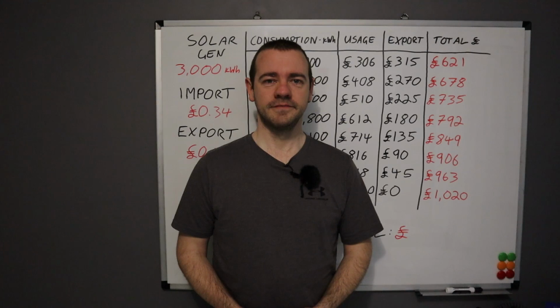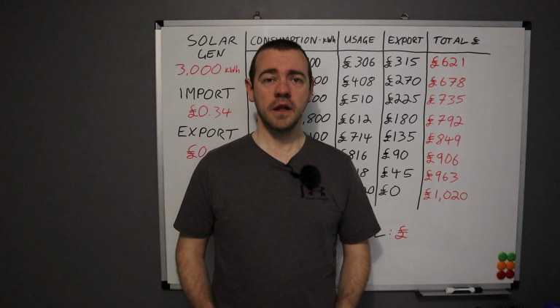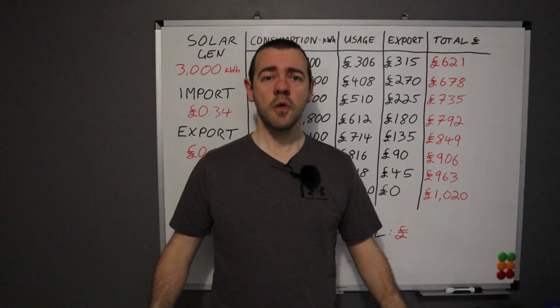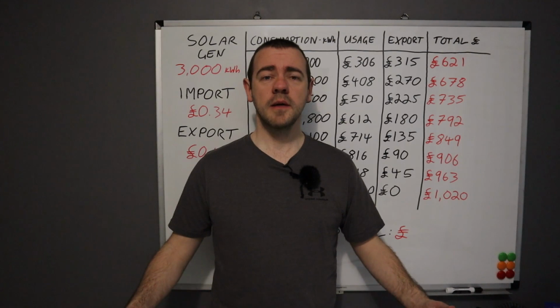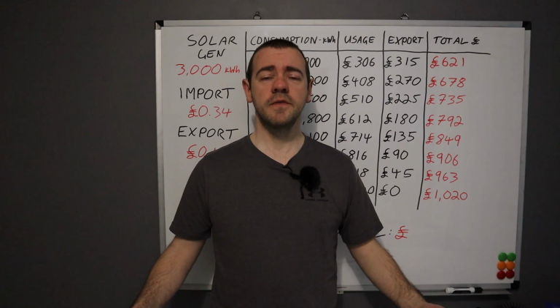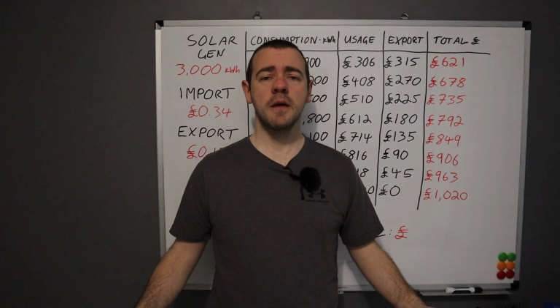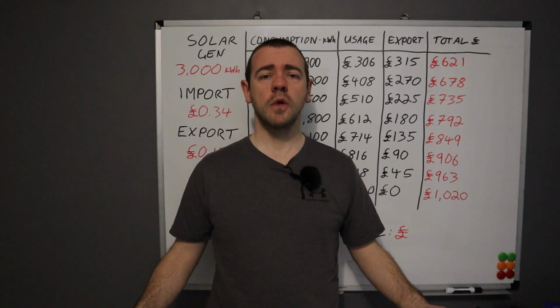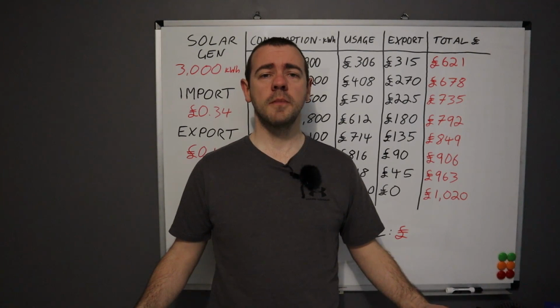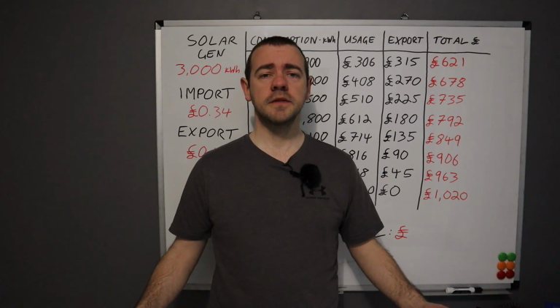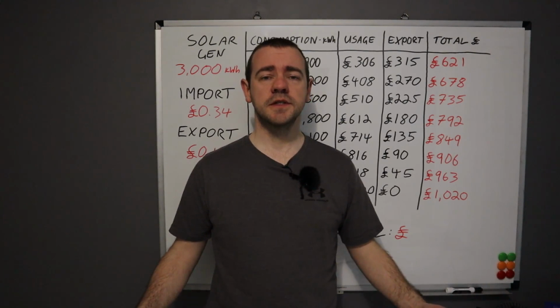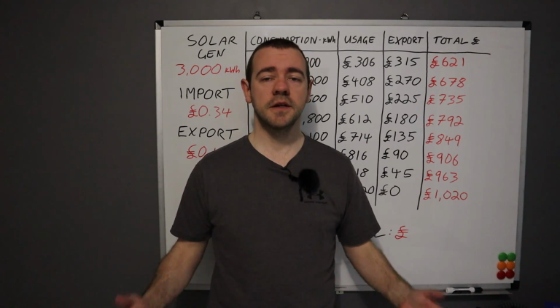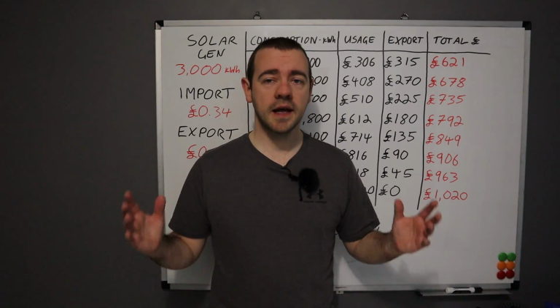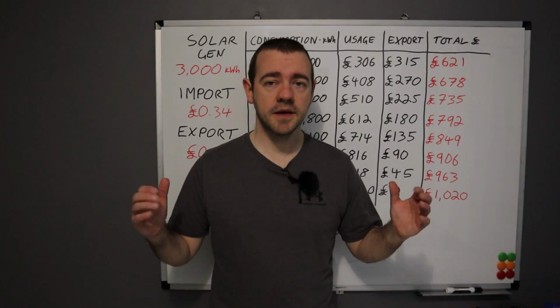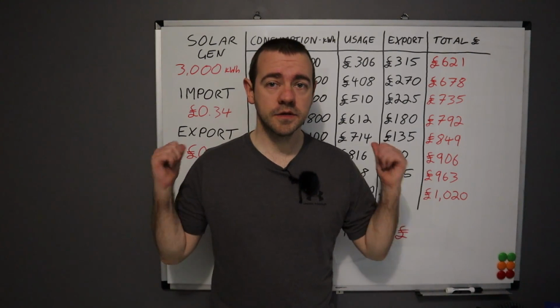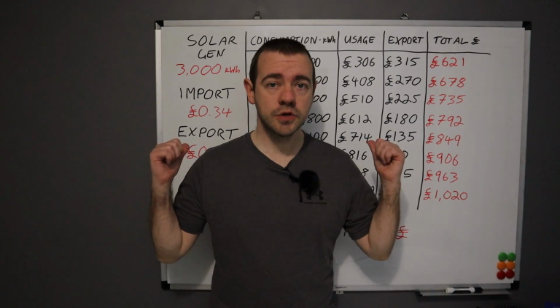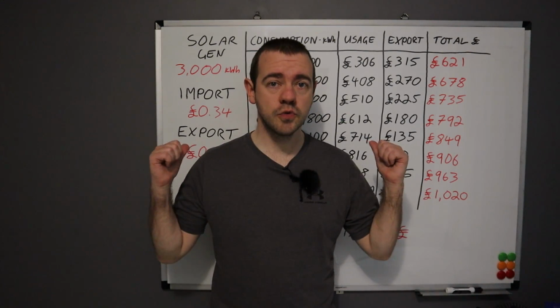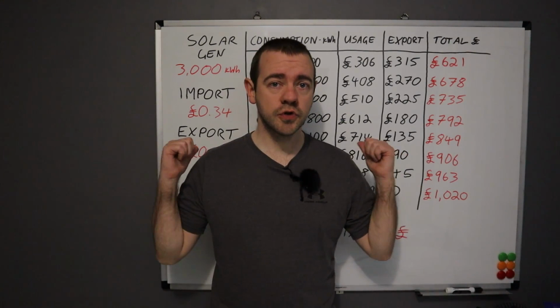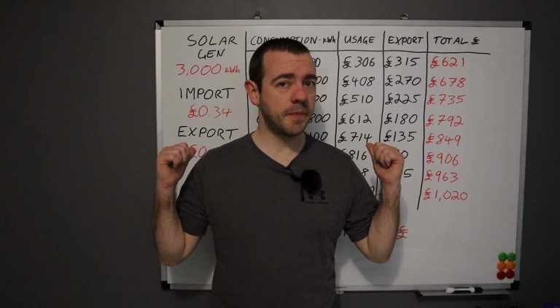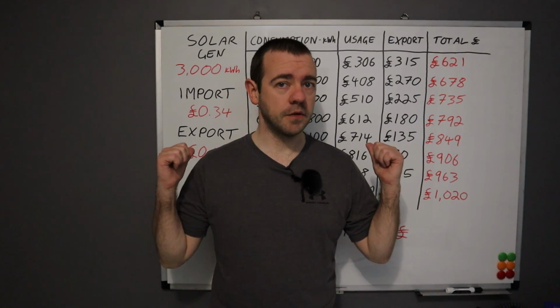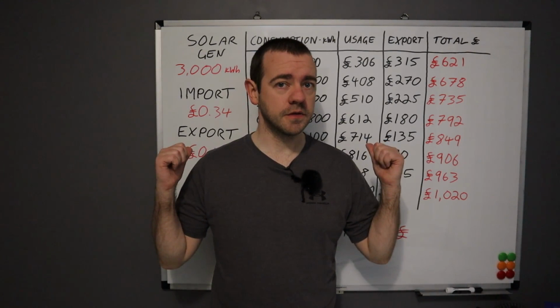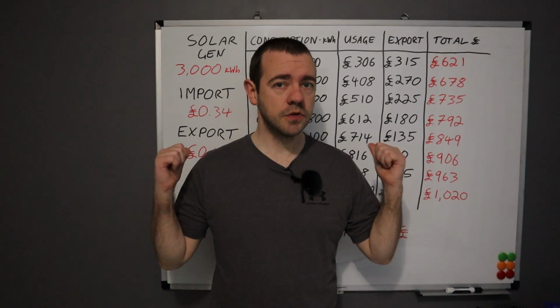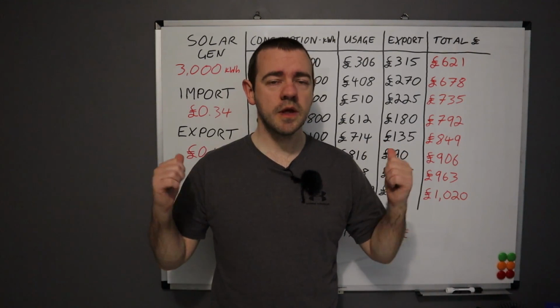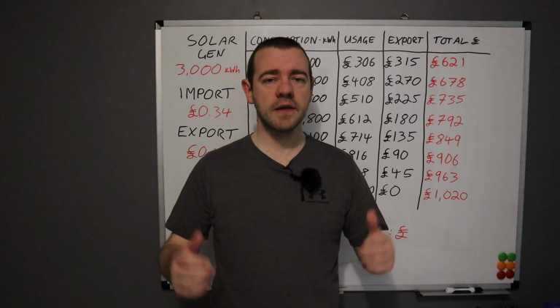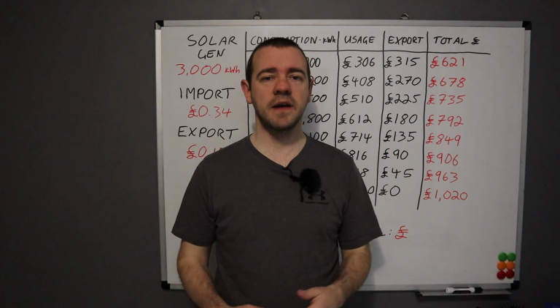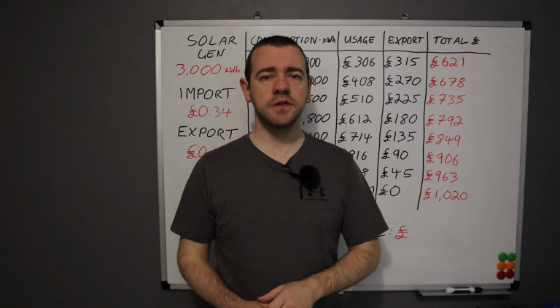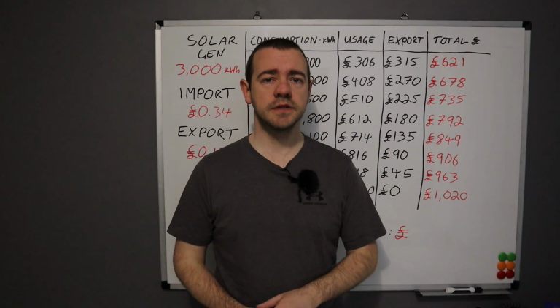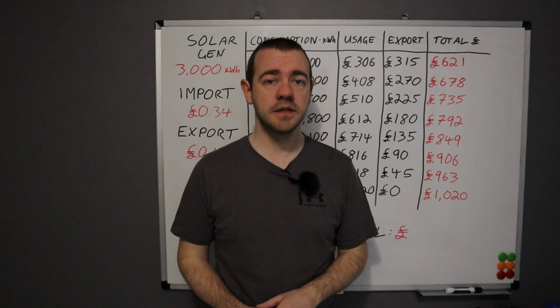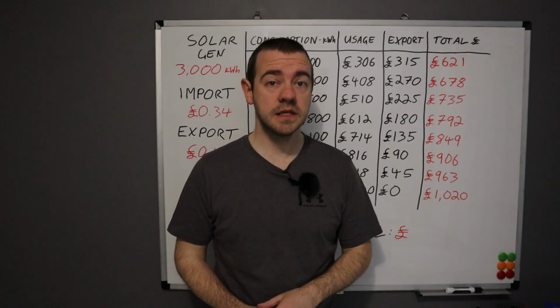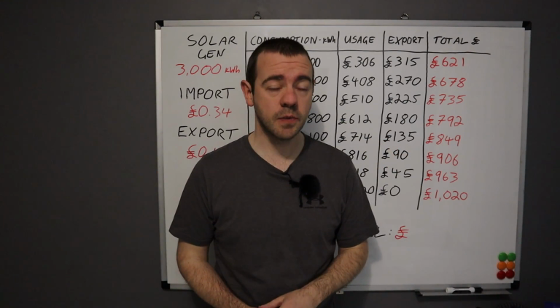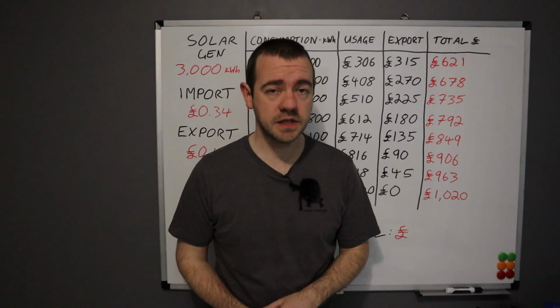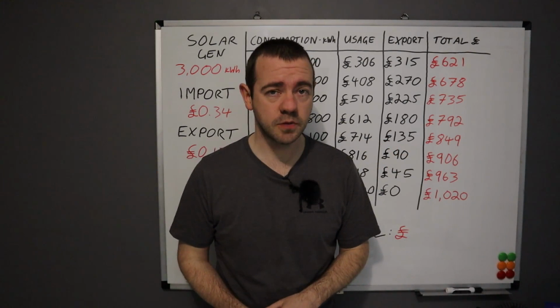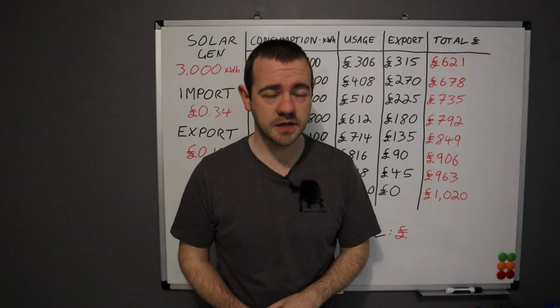Hello, I'm EVM. Welcome back to the channel and to solar panels — do they make financial sense in 2023?